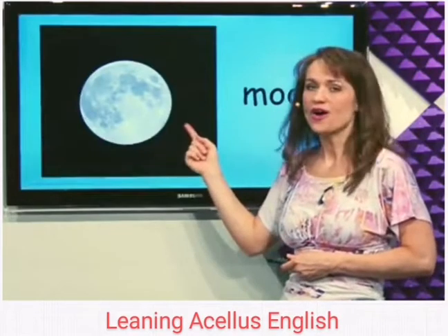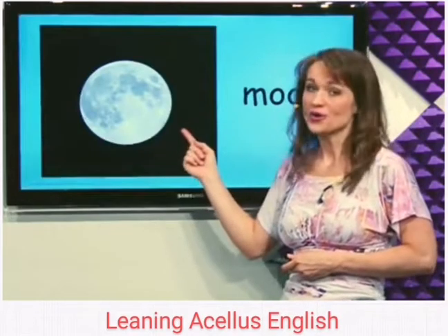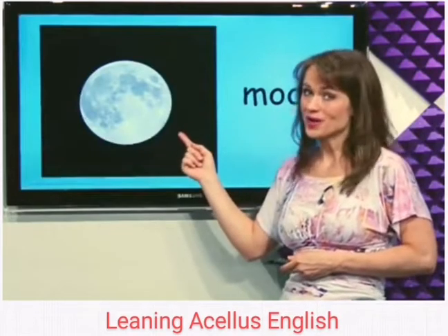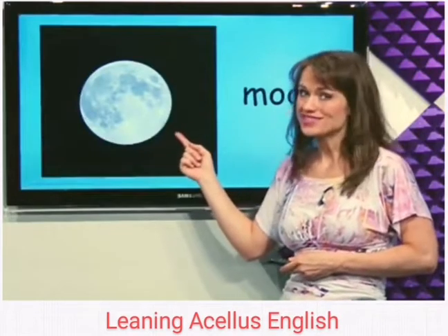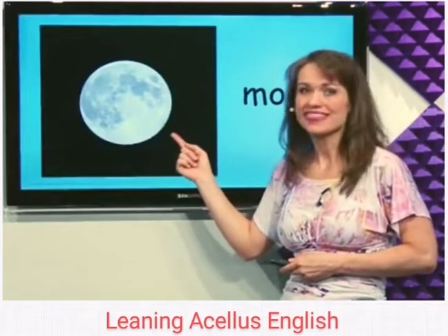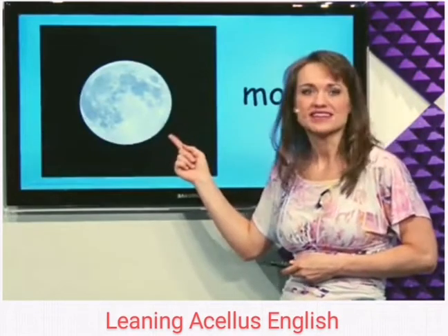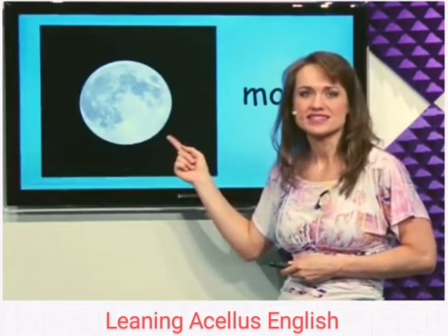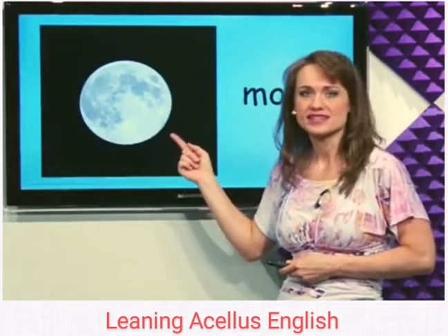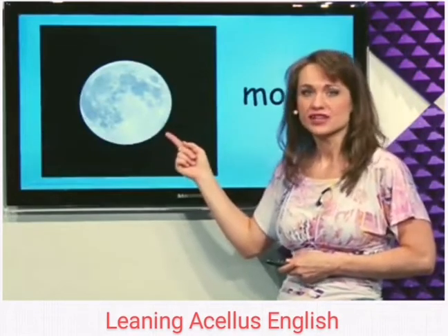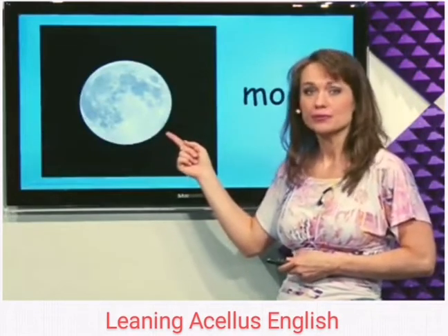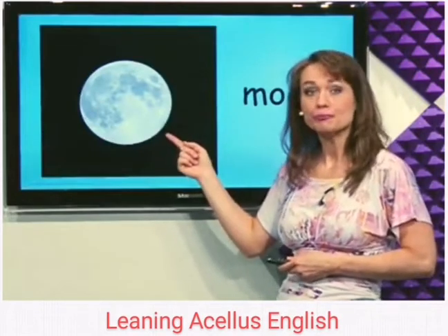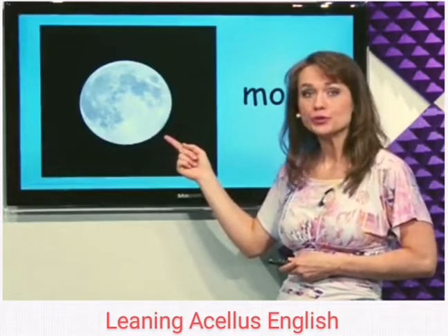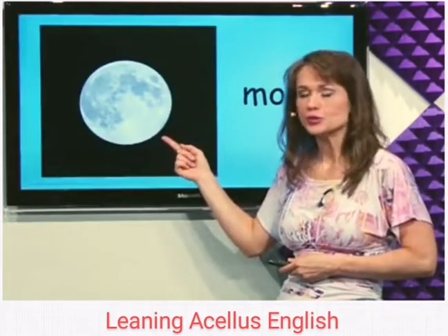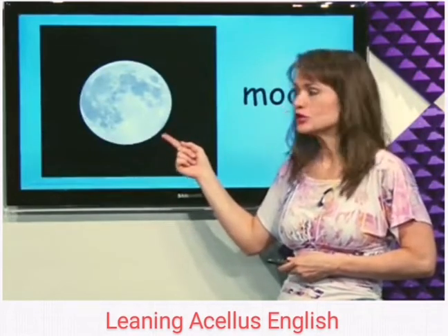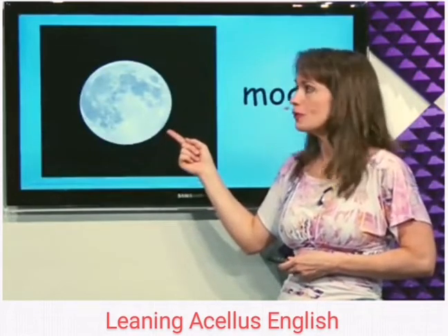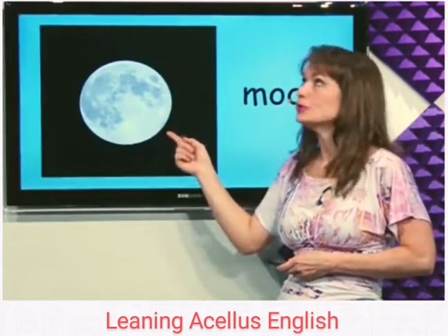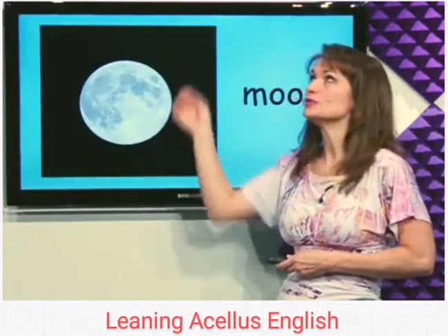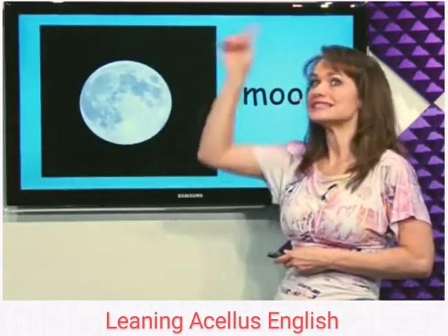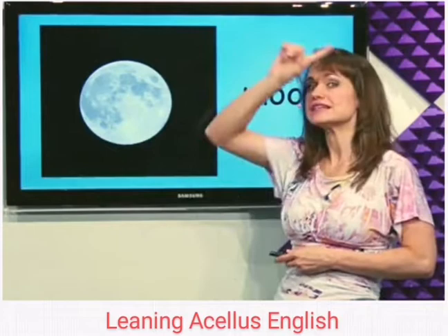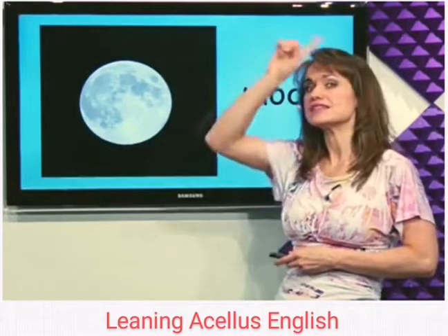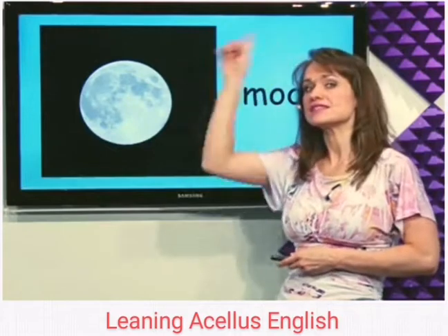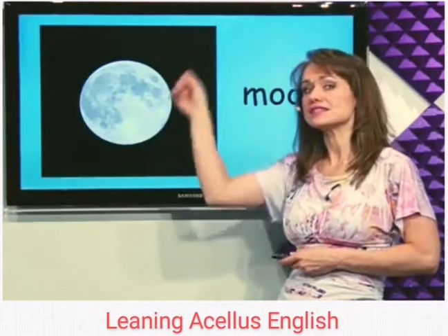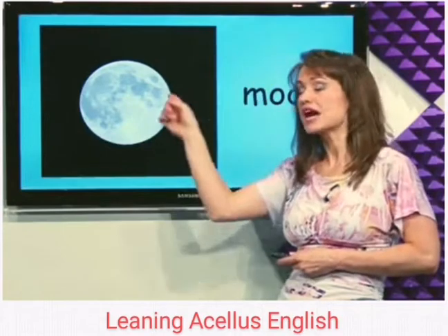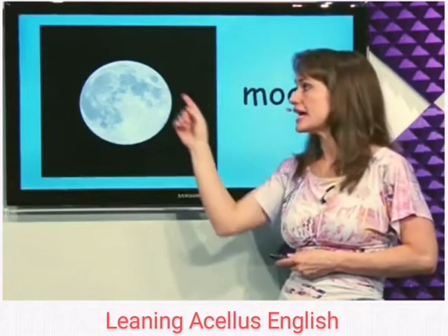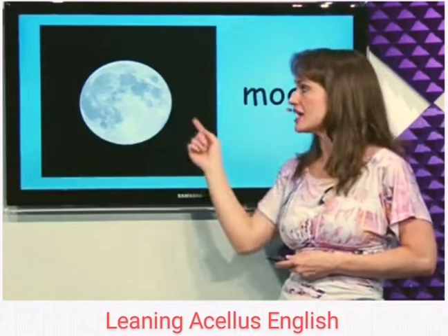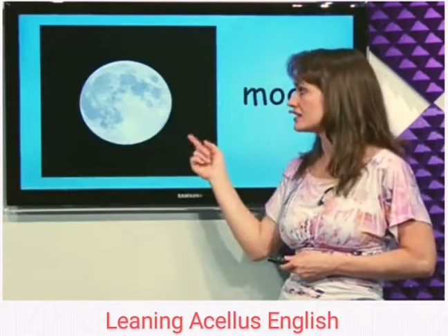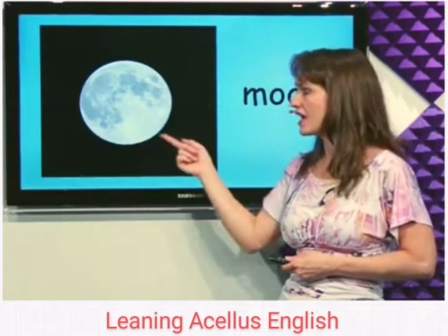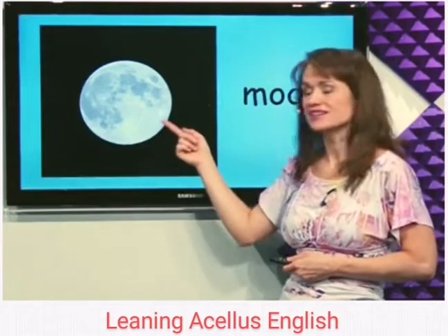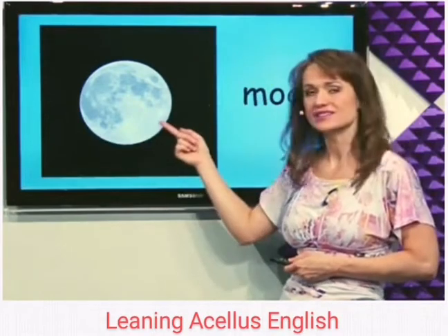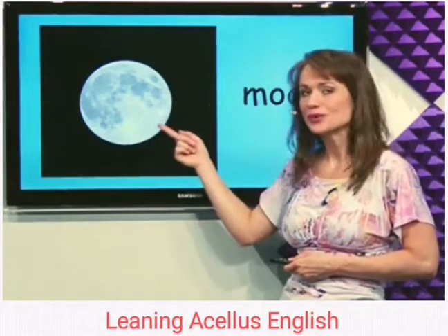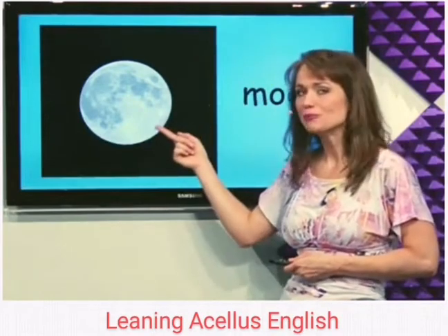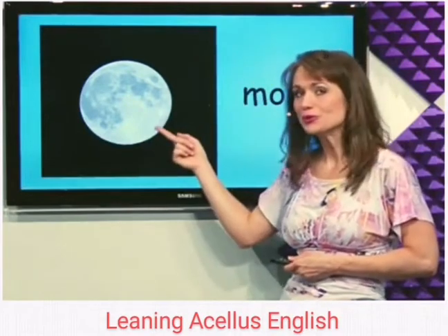What's this? The moon. The moon is in the sky at night. Moon.